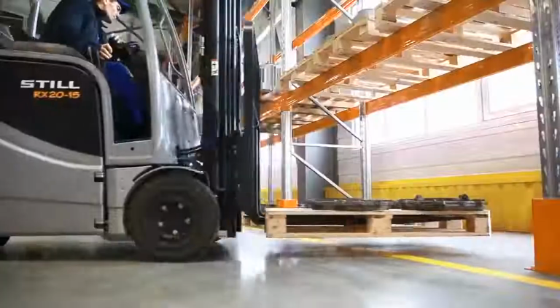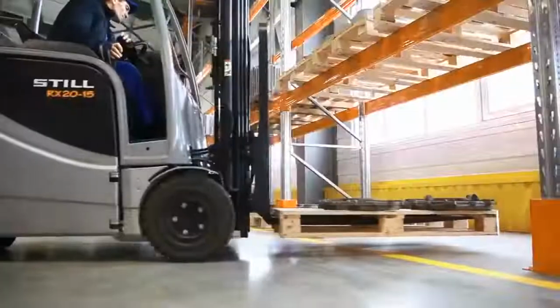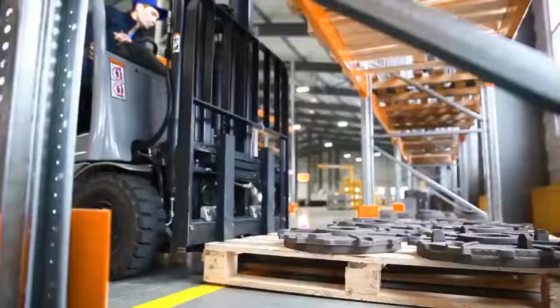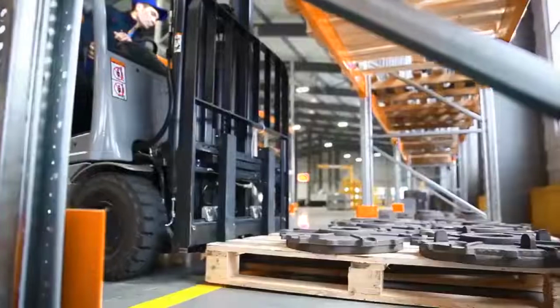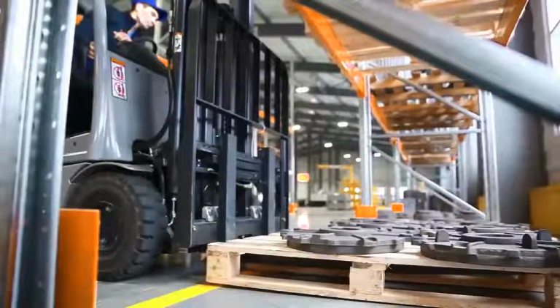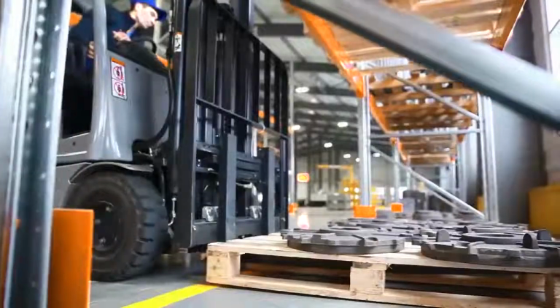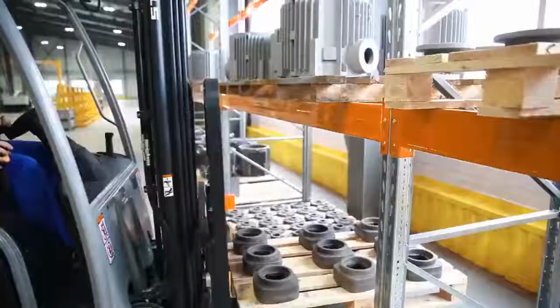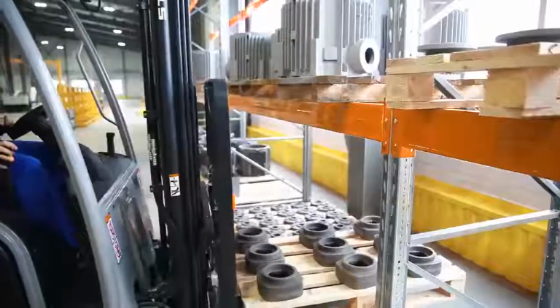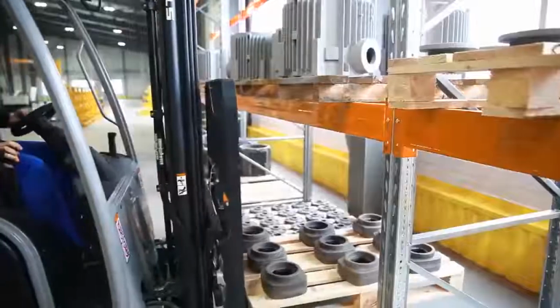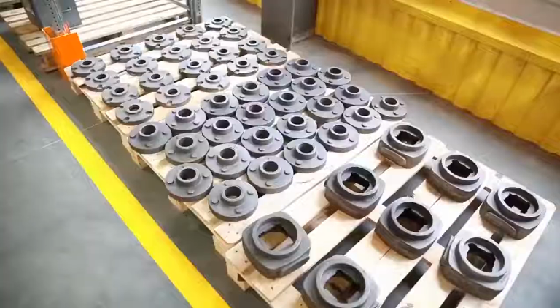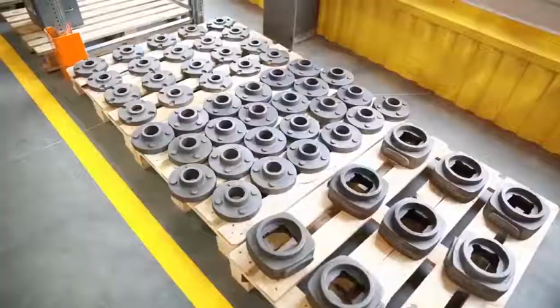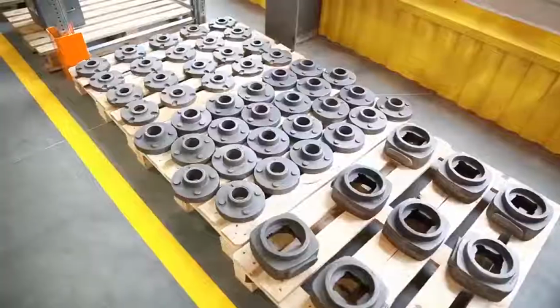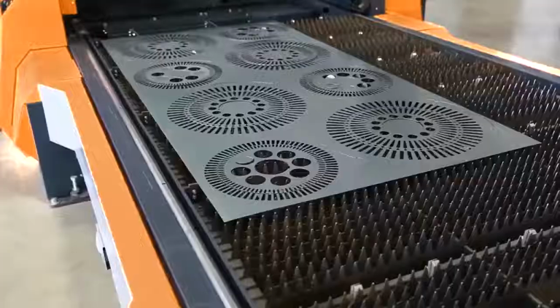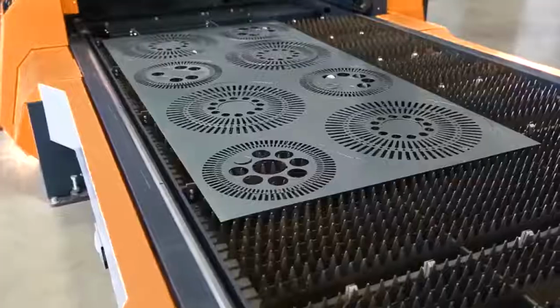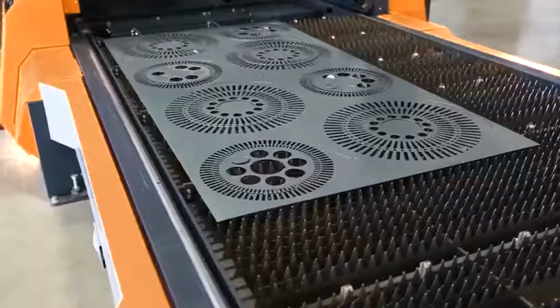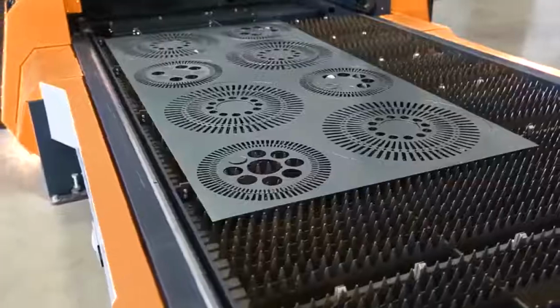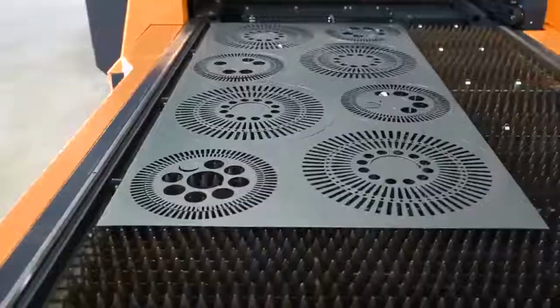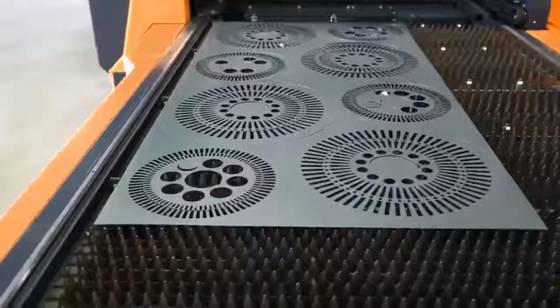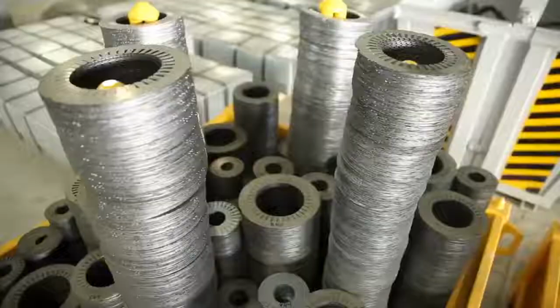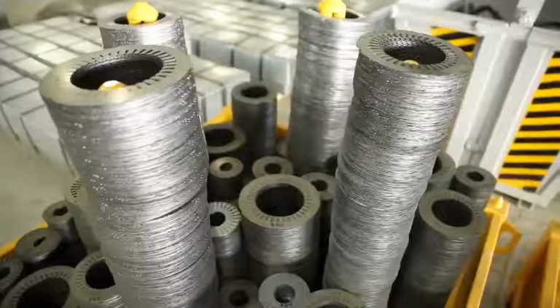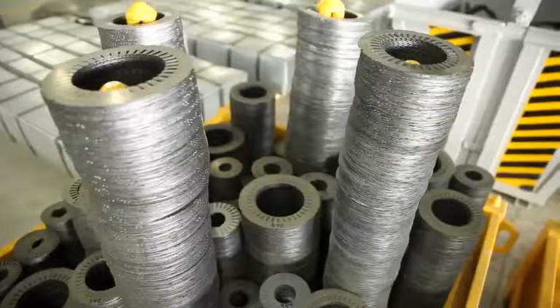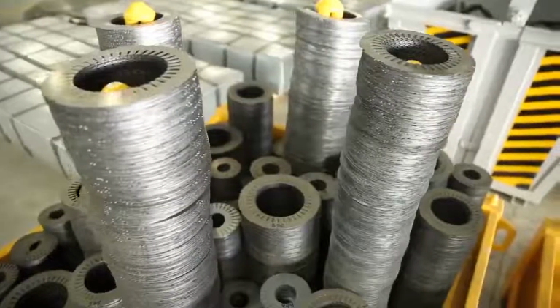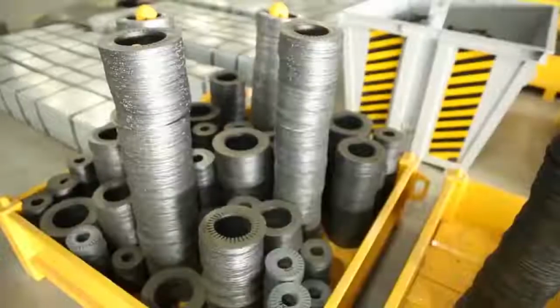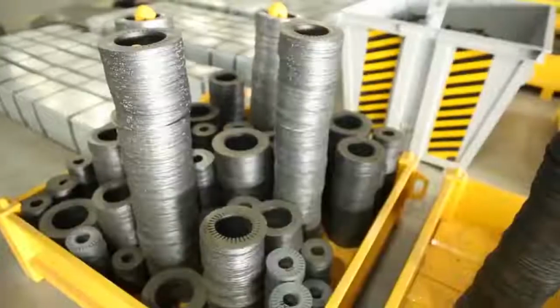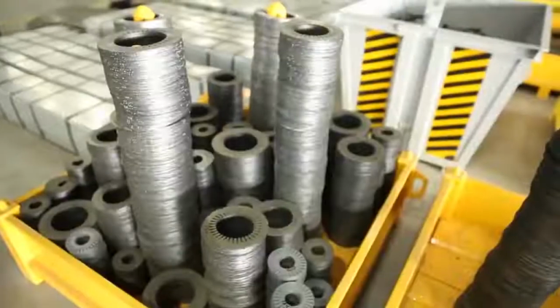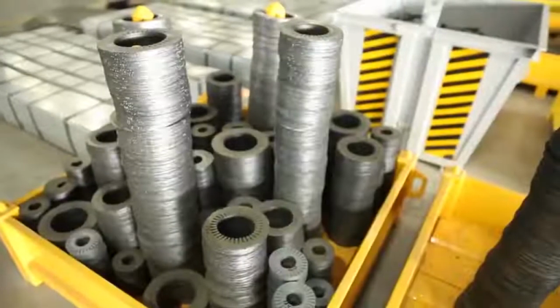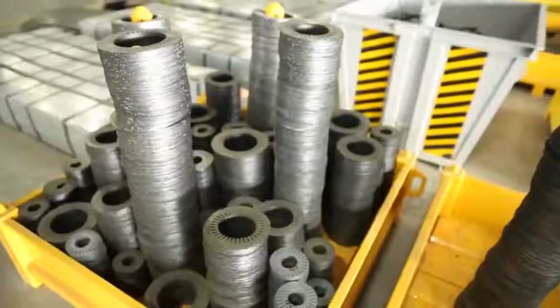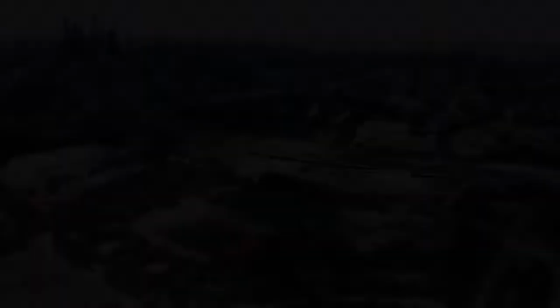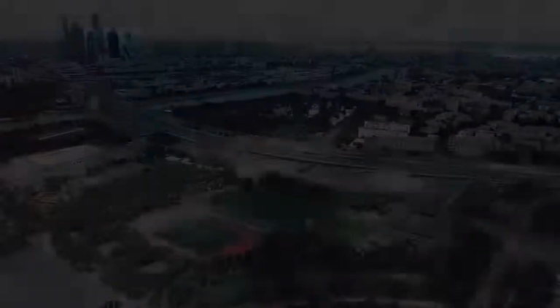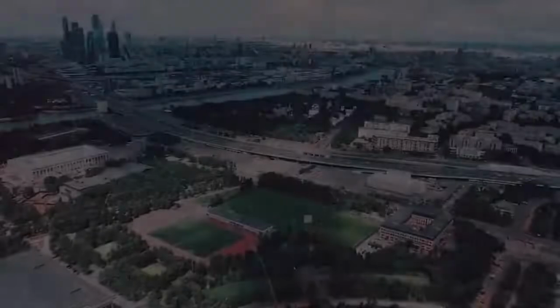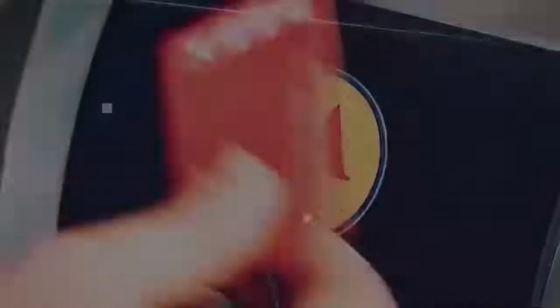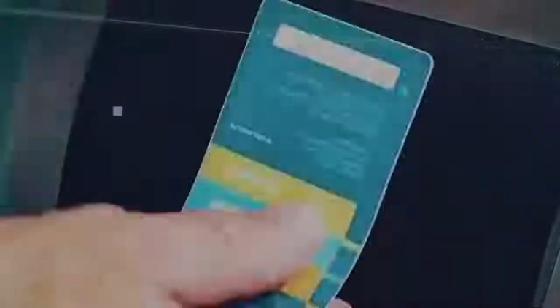Hello! Today you'll learn more in detail about the project of Duinoff's induction motors.